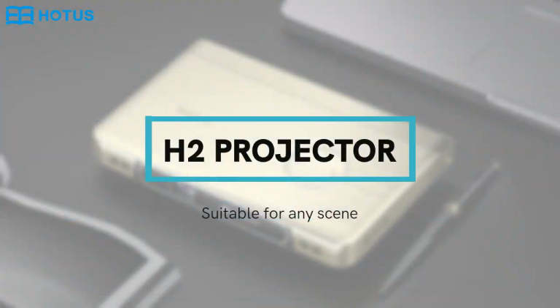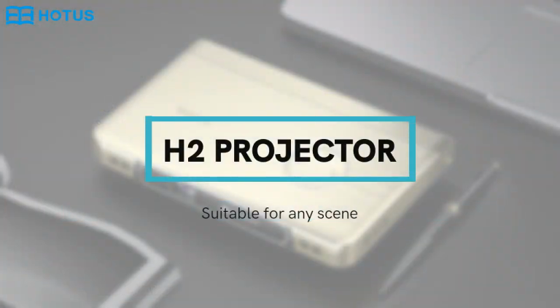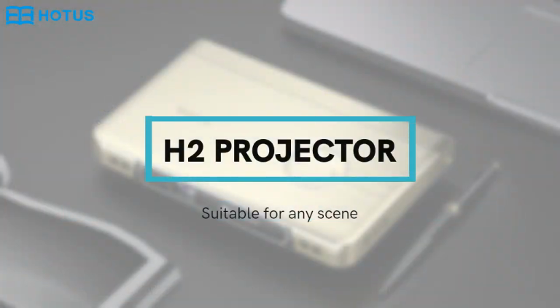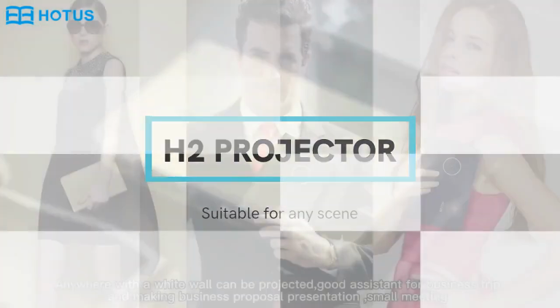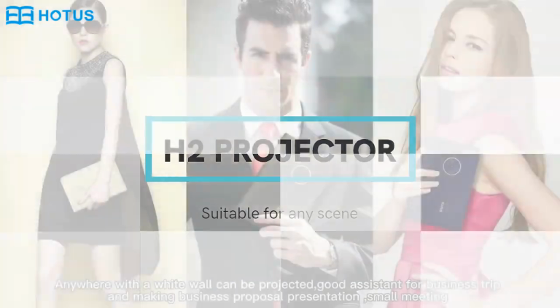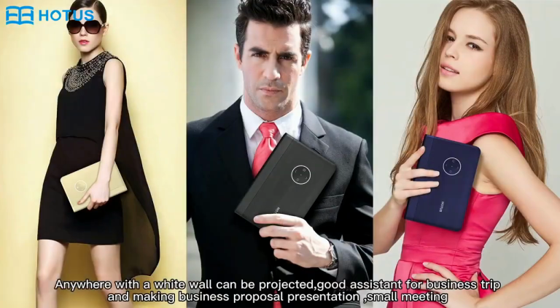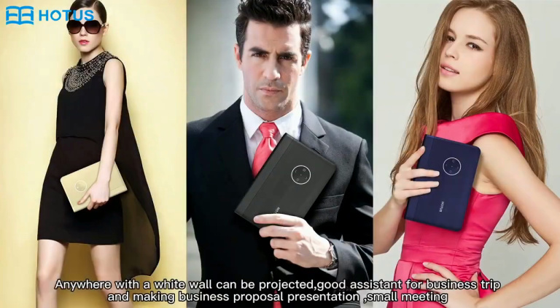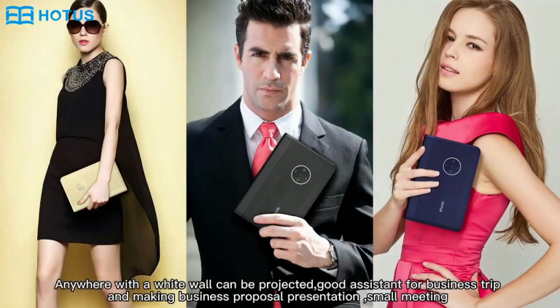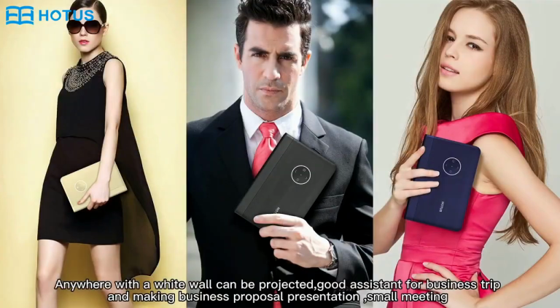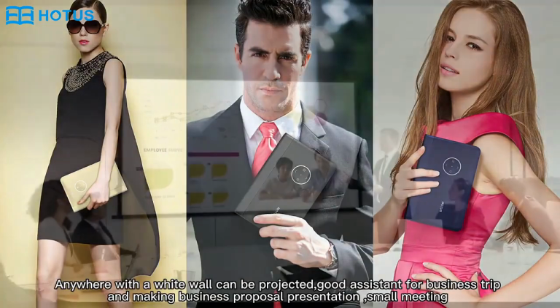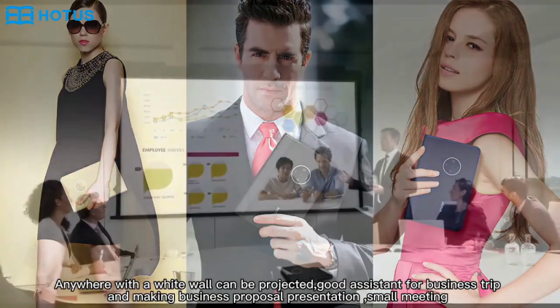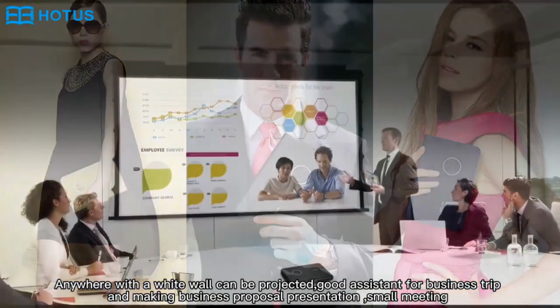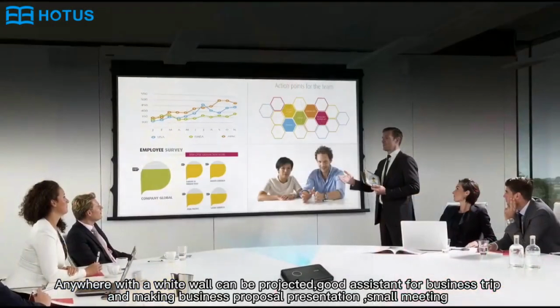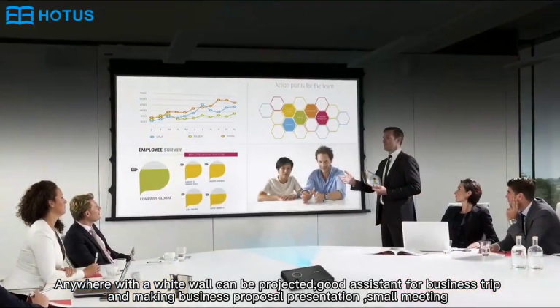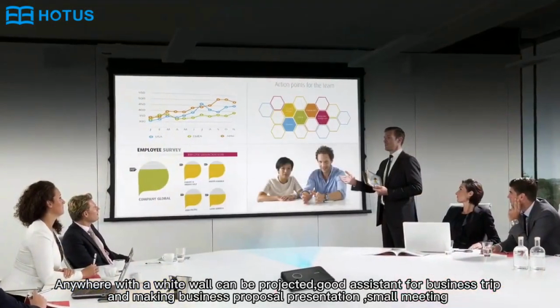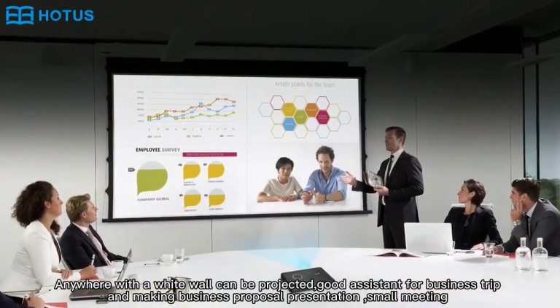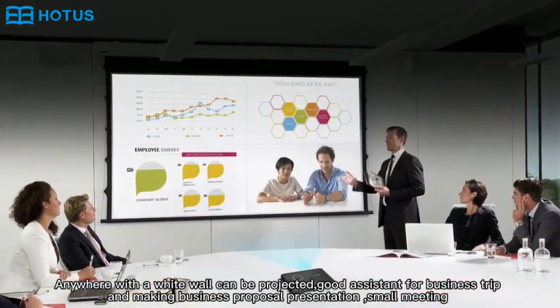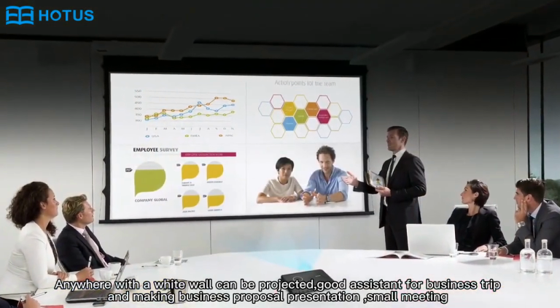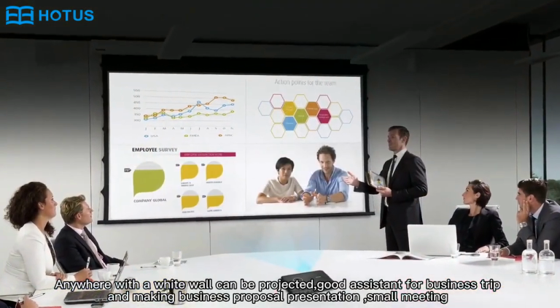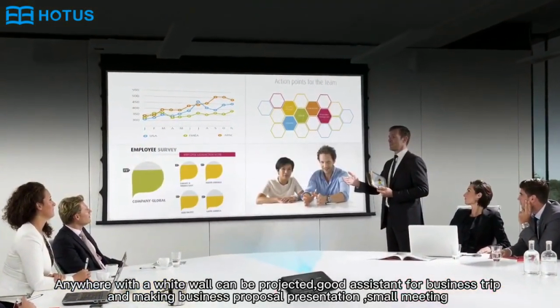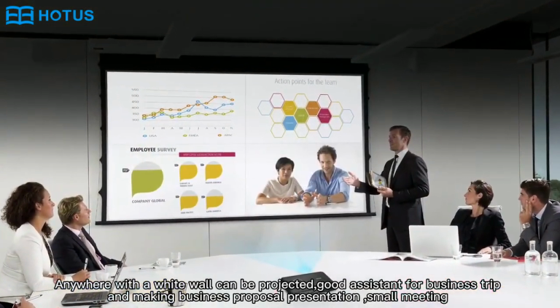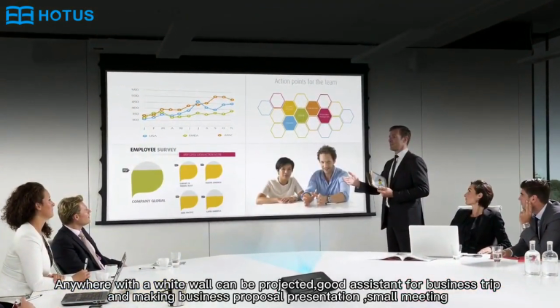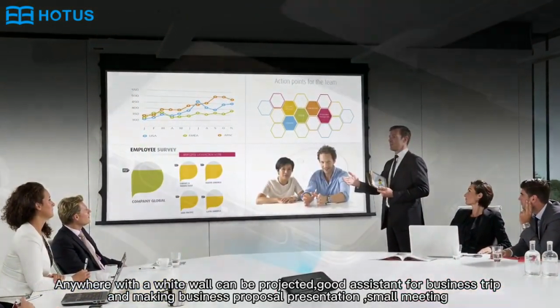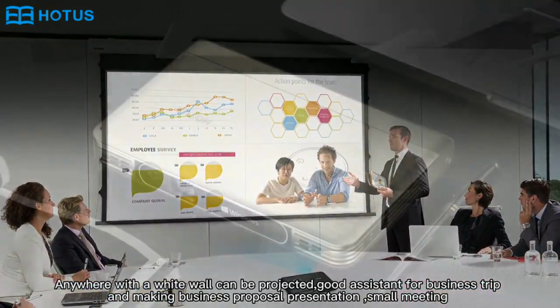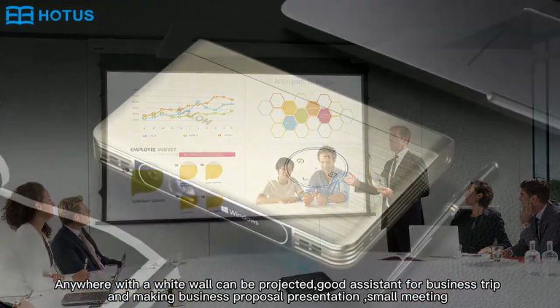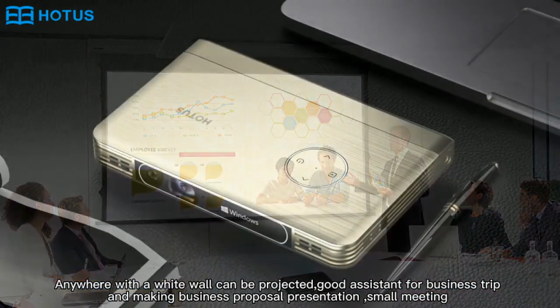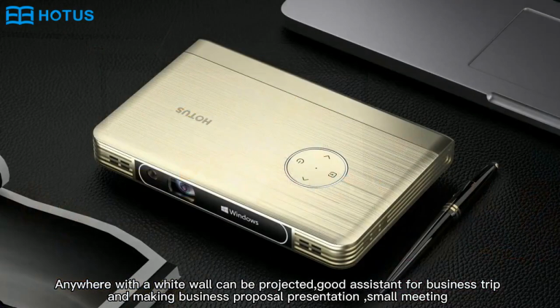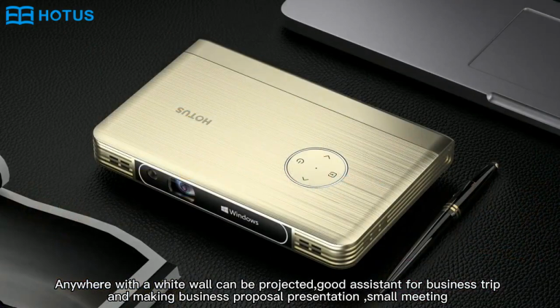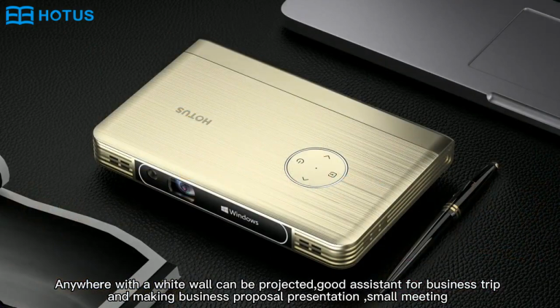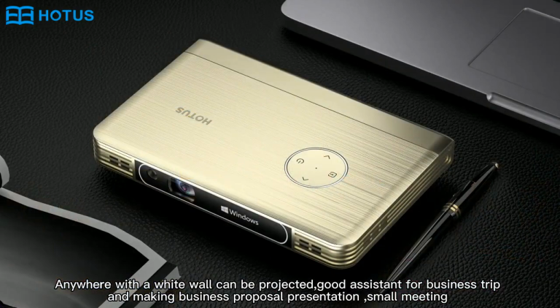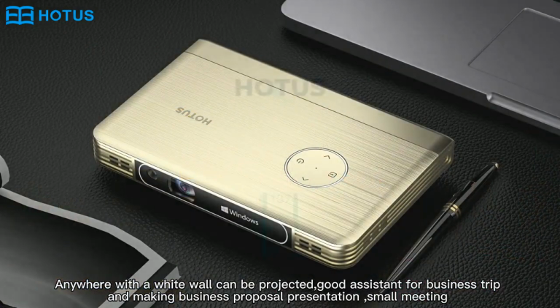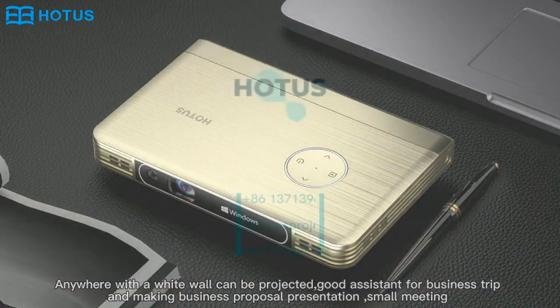An annual whiteboard can be projected, good assistance for business trips and making proposal presentations and small meetings.